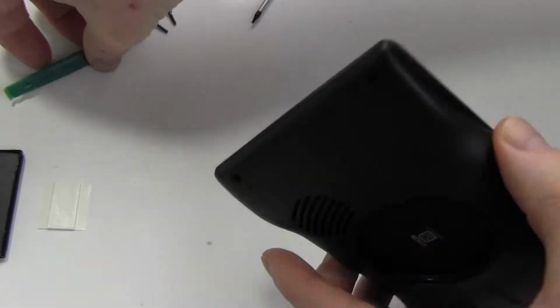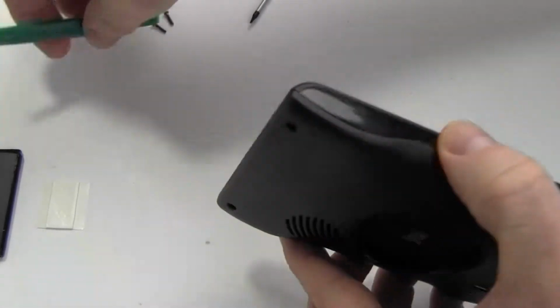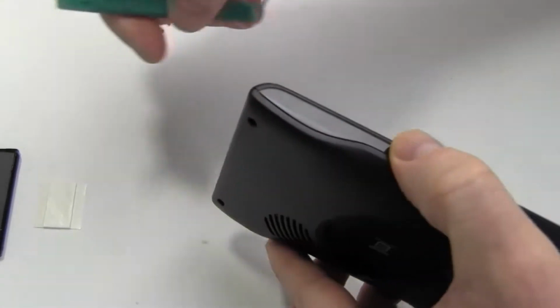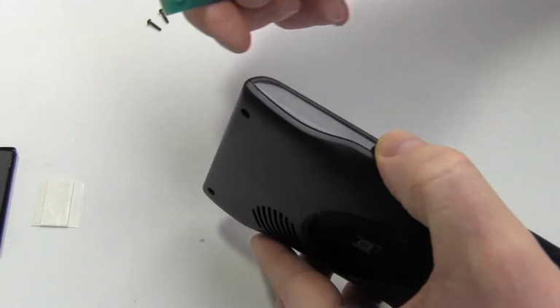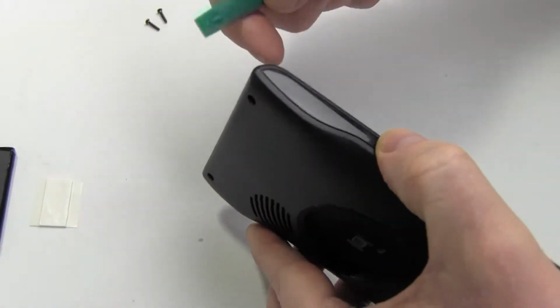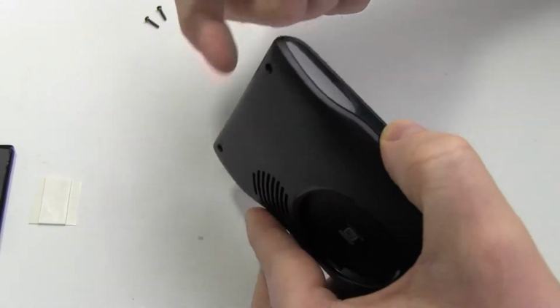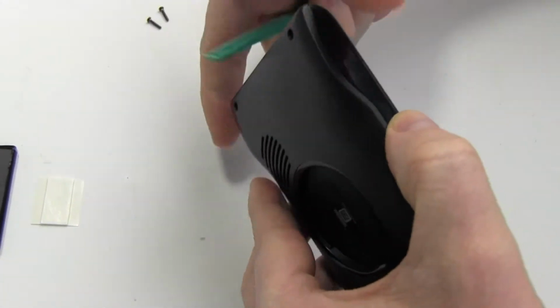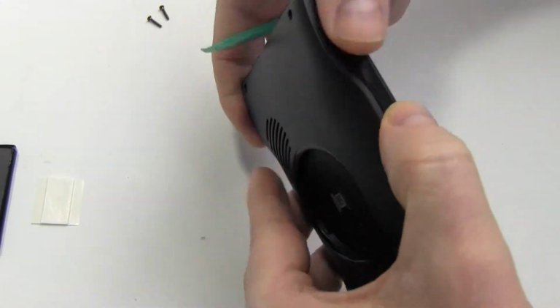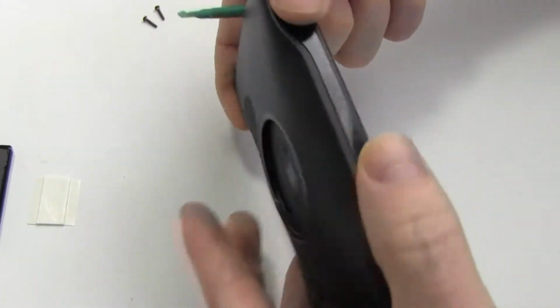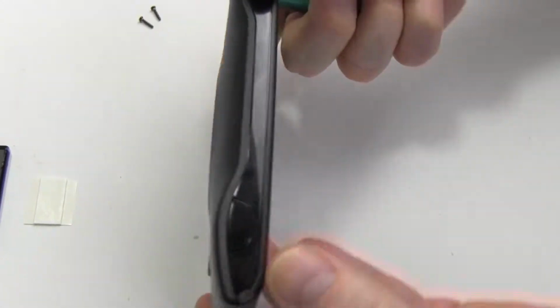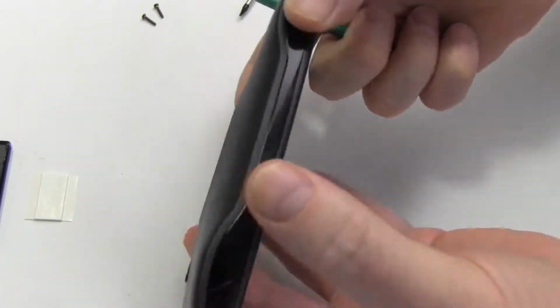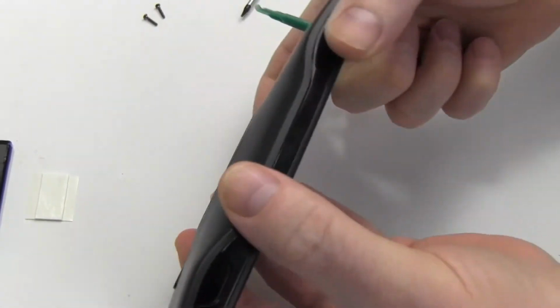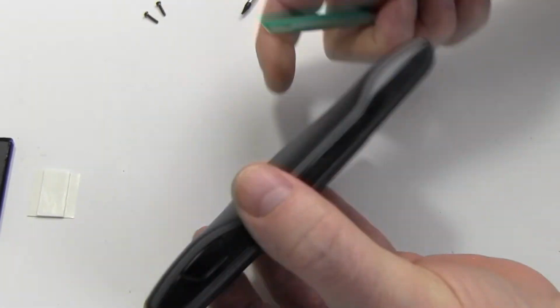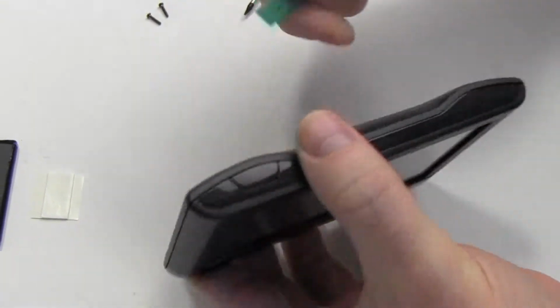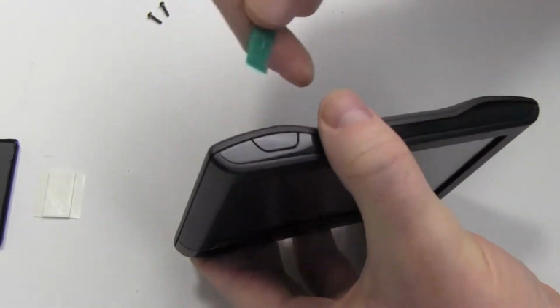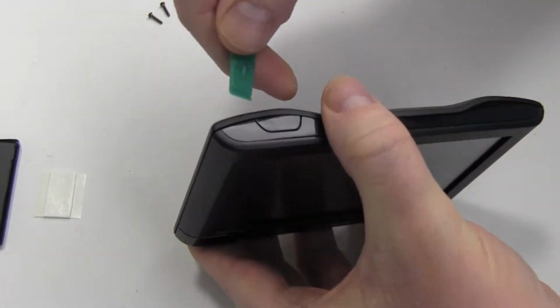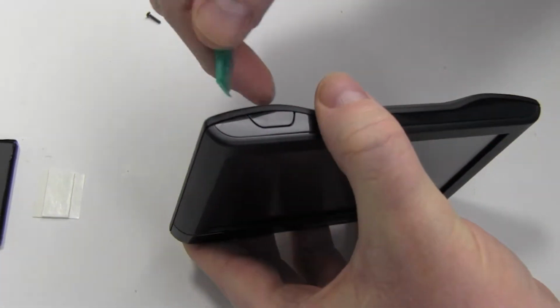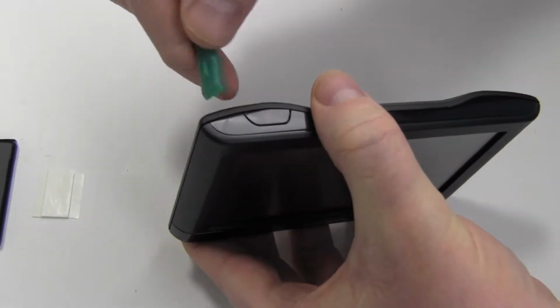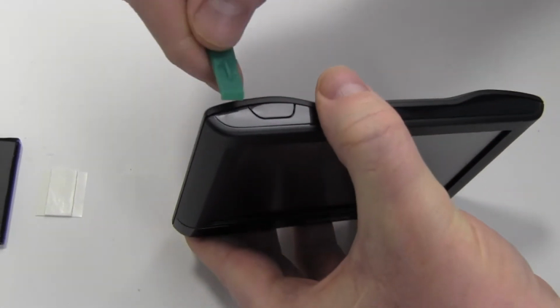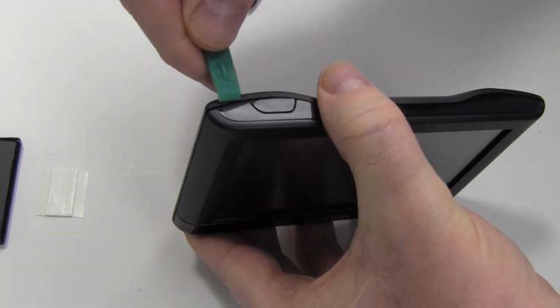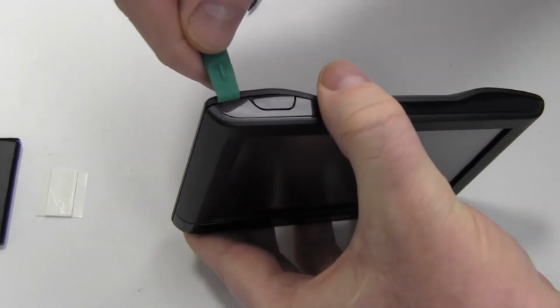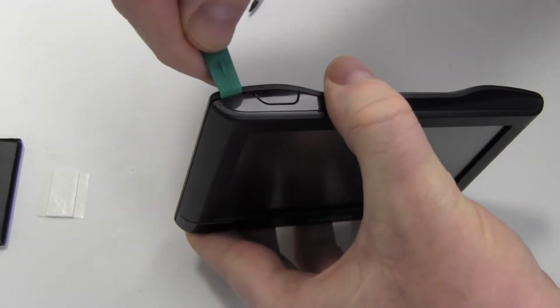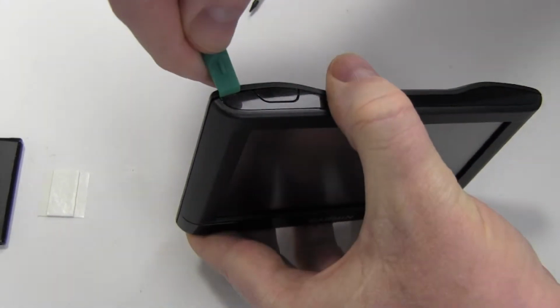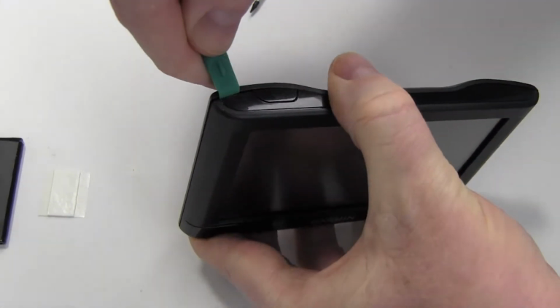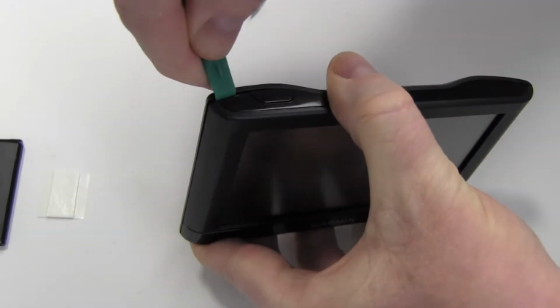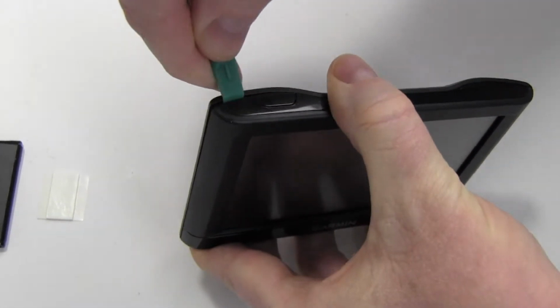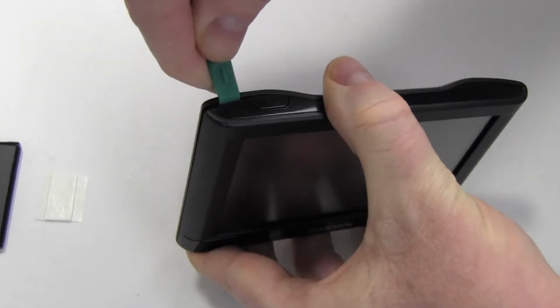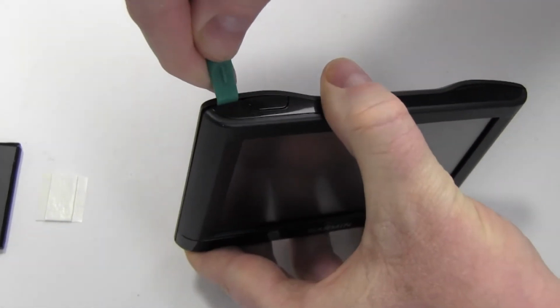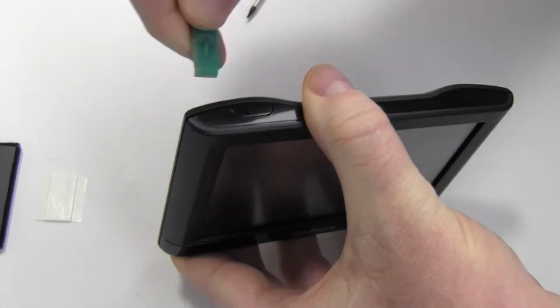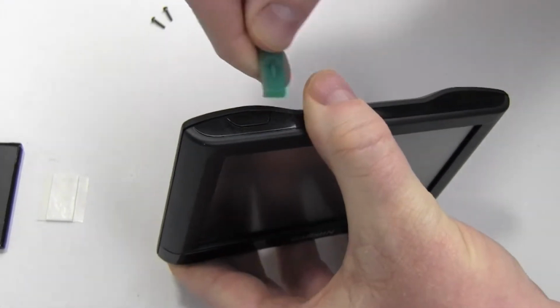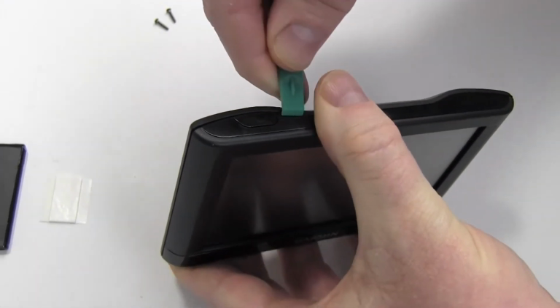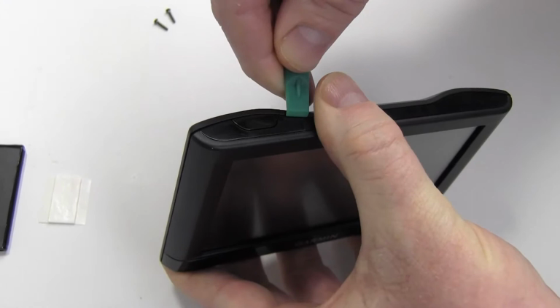Carefully pry open your Garmin as shown.